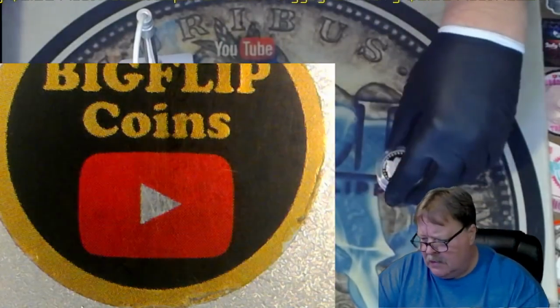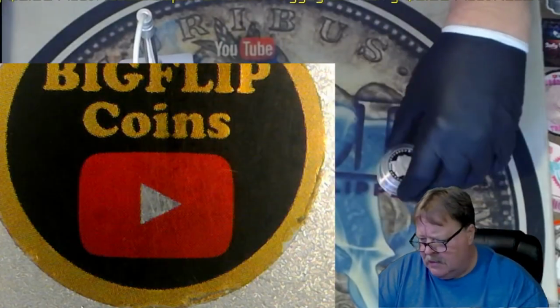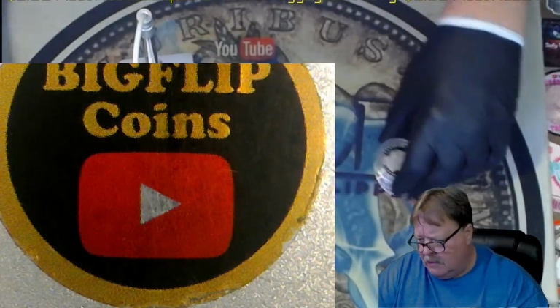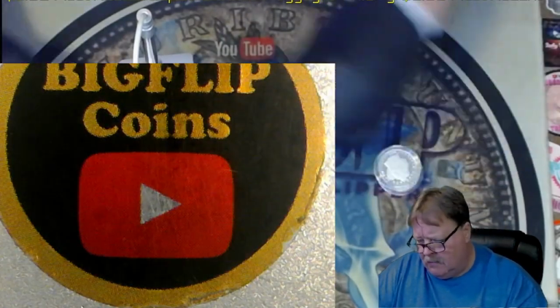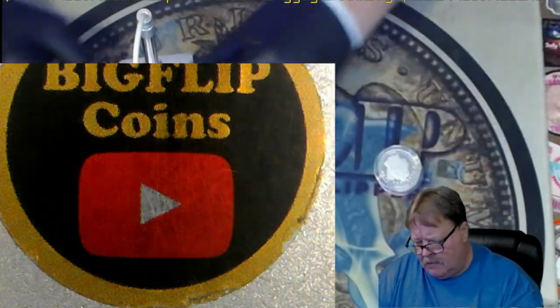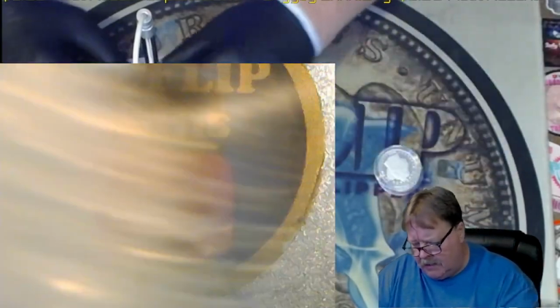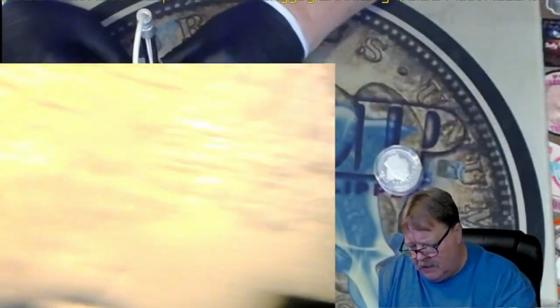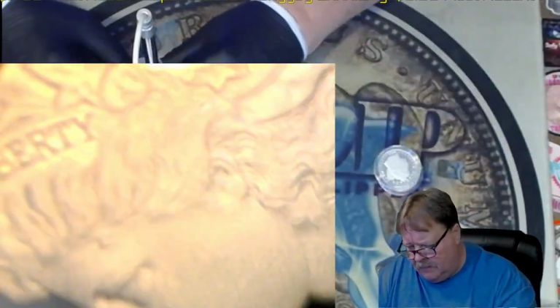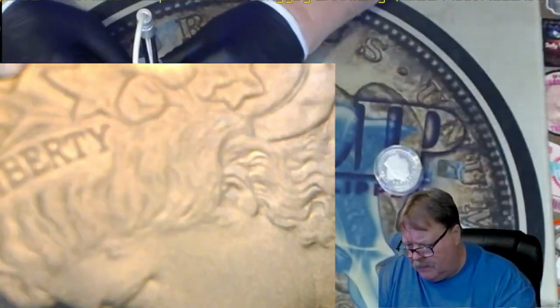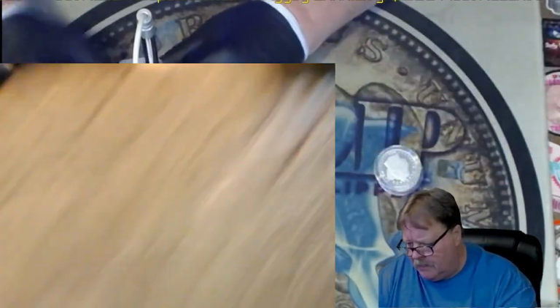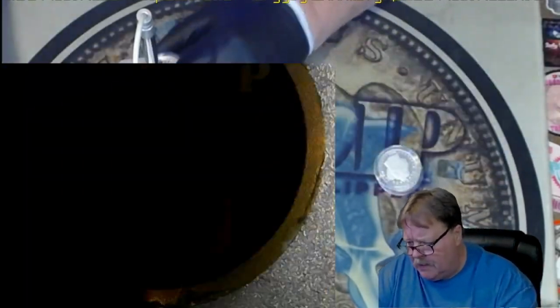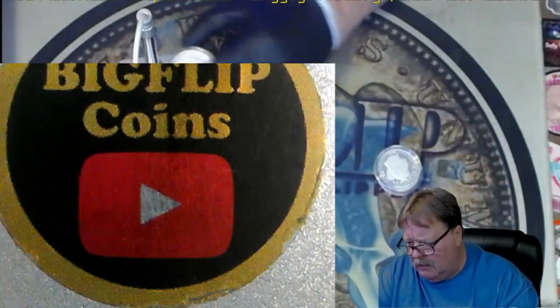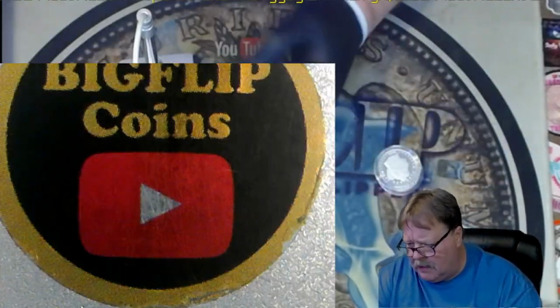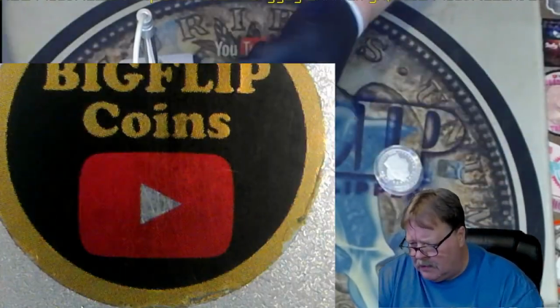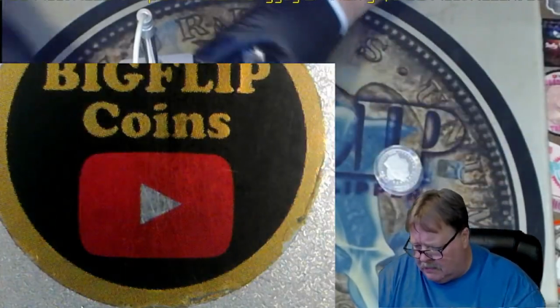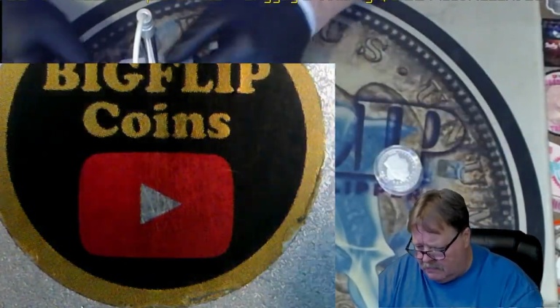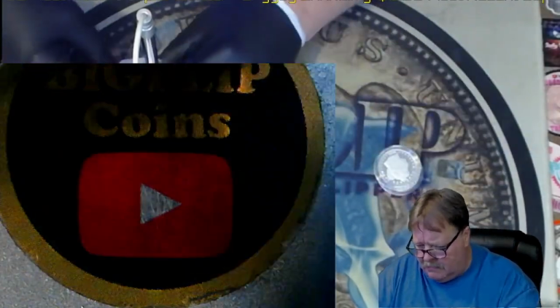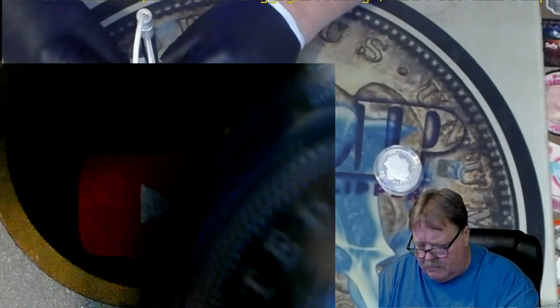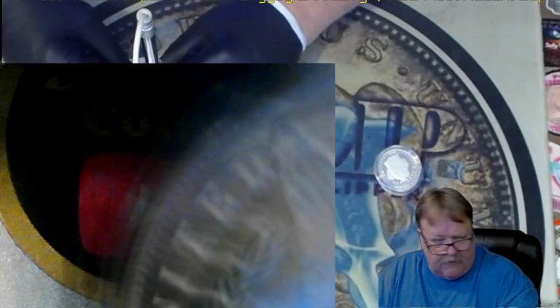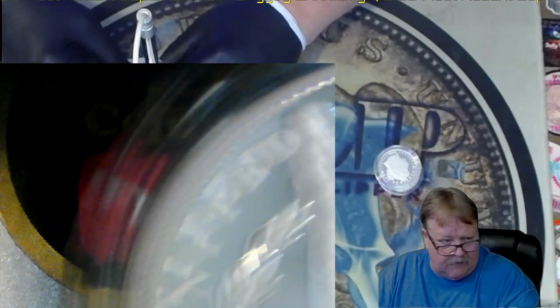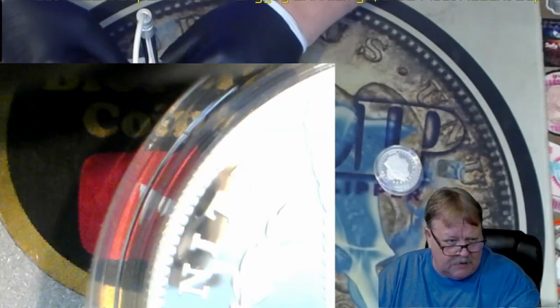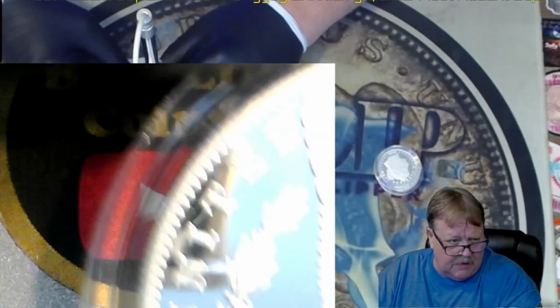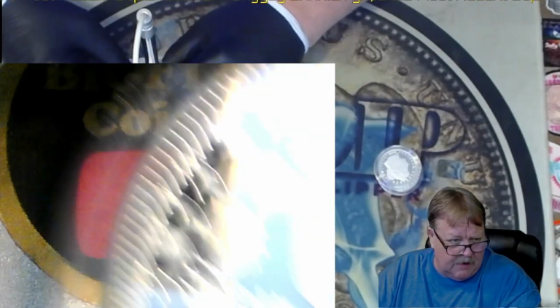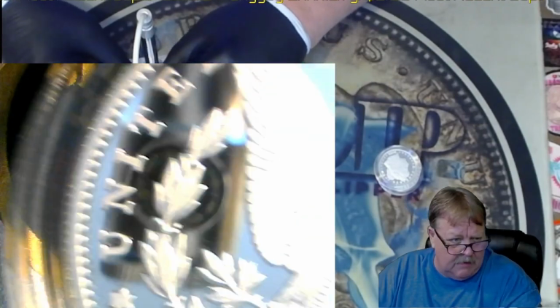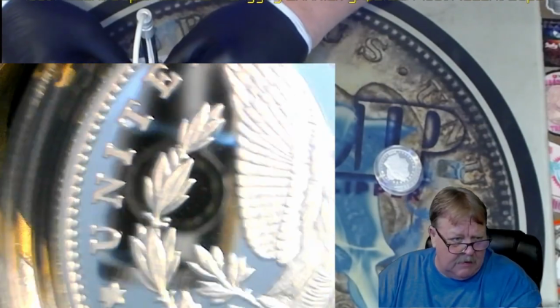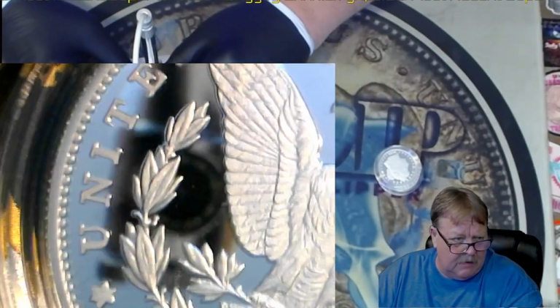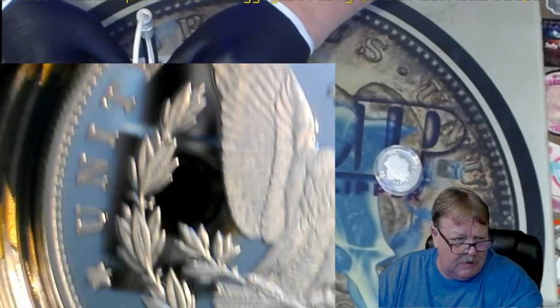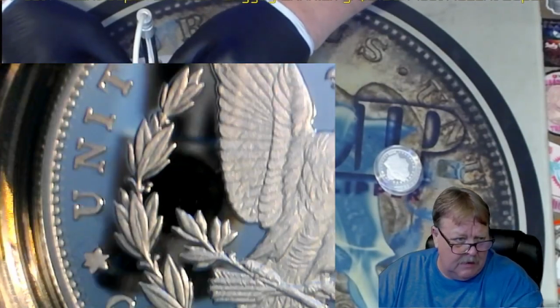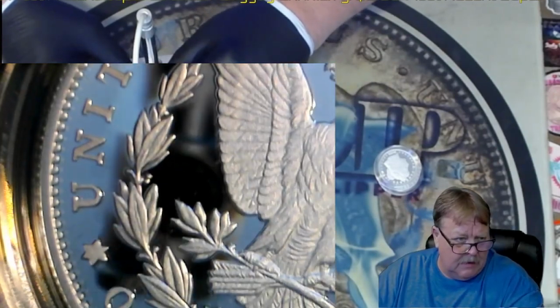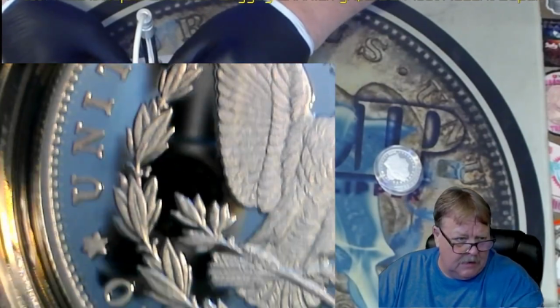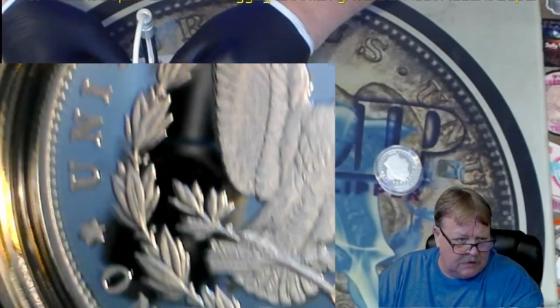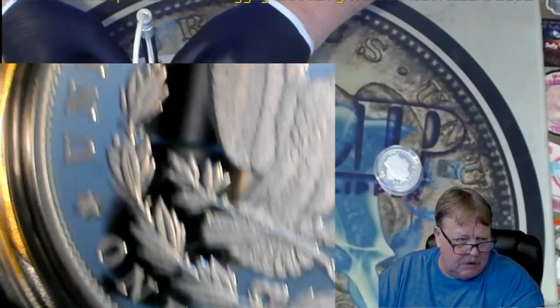Another one I'm going to keep. Did I look at the reverse on that one? Sorry.